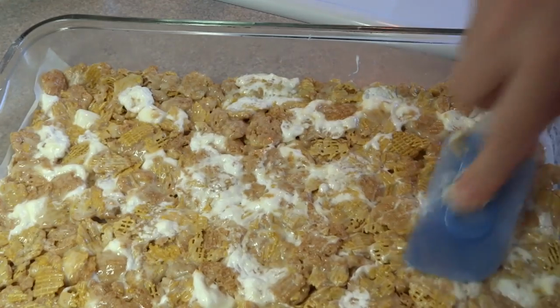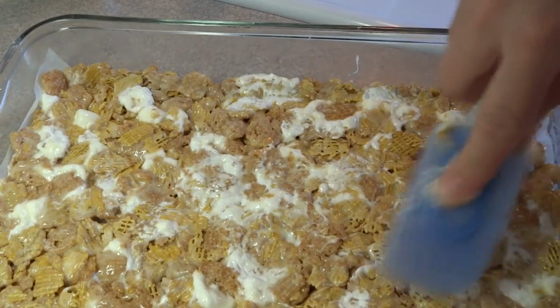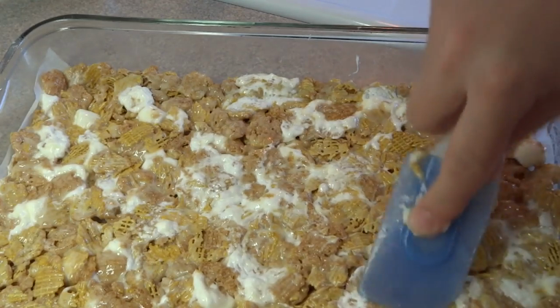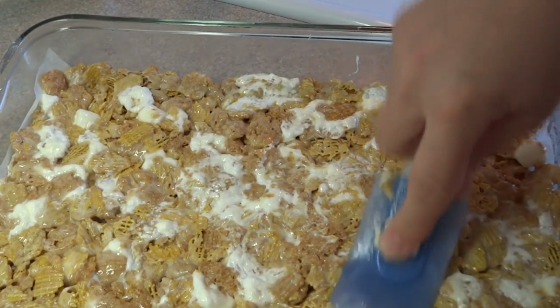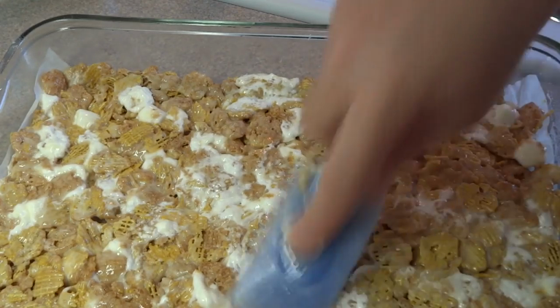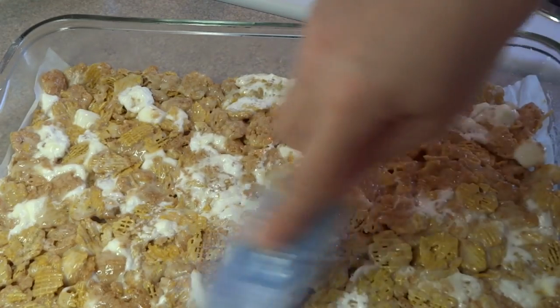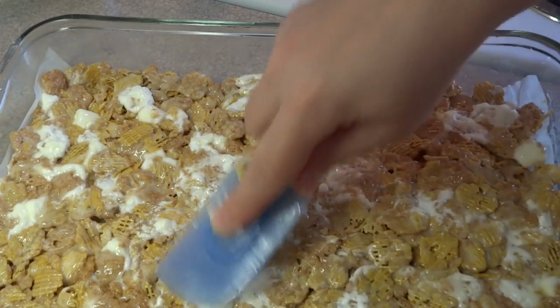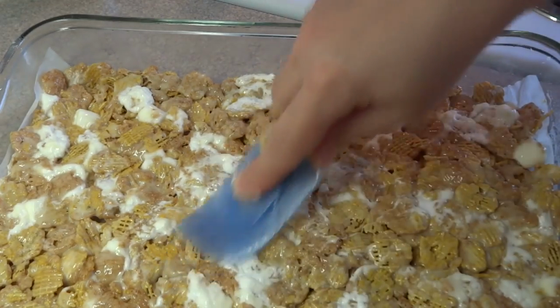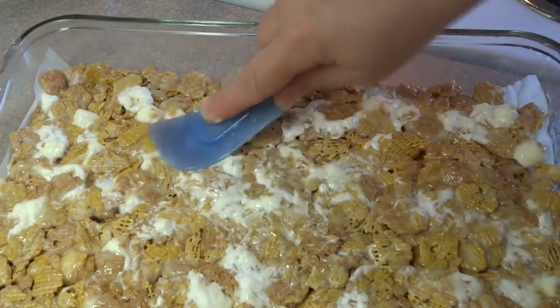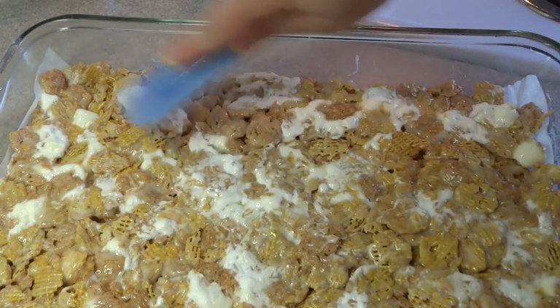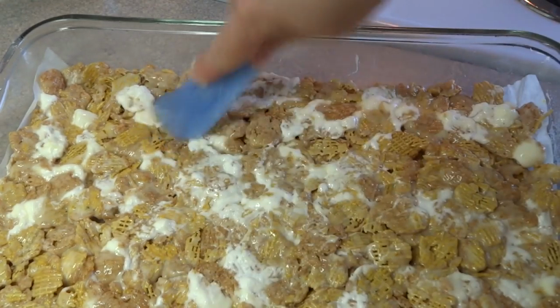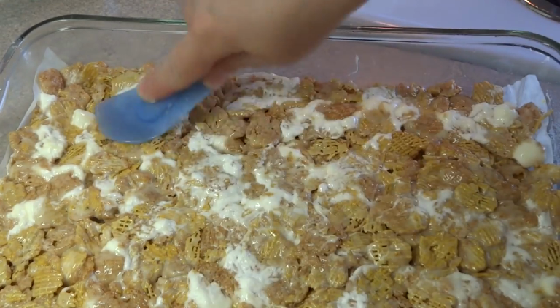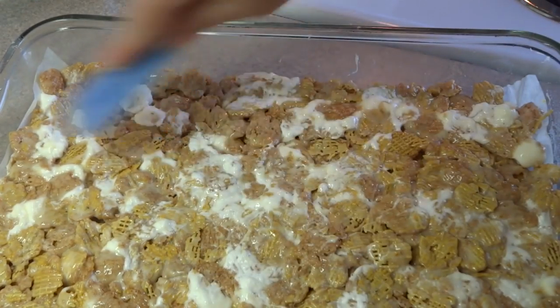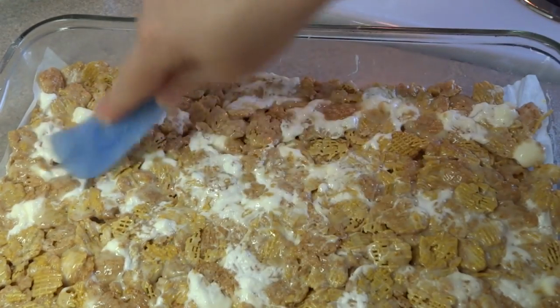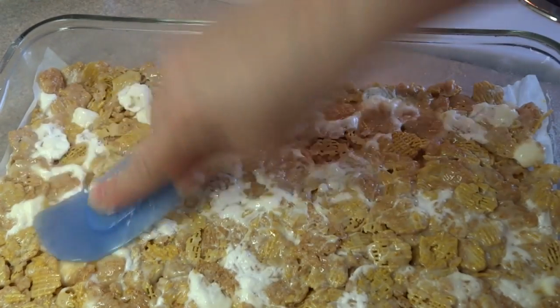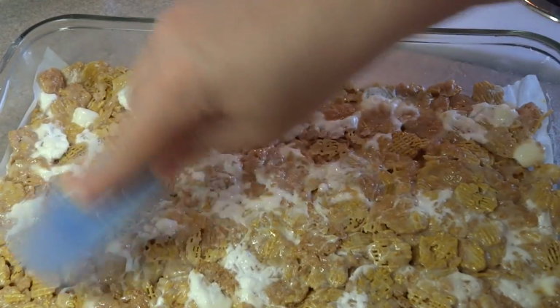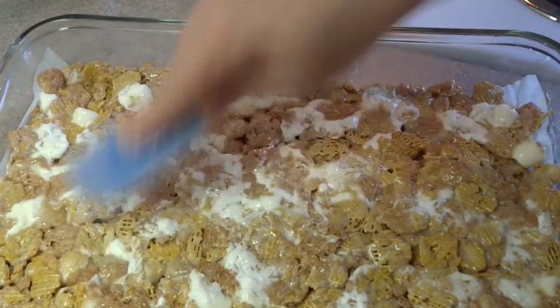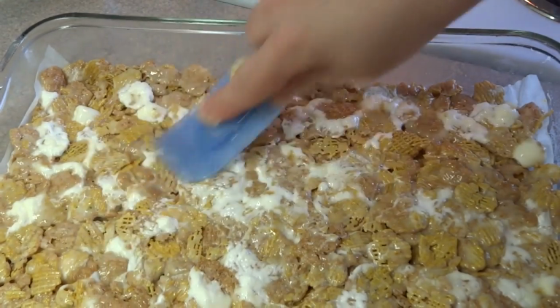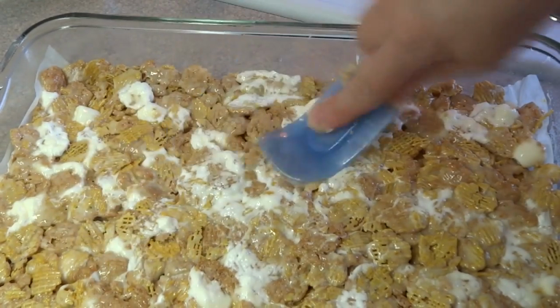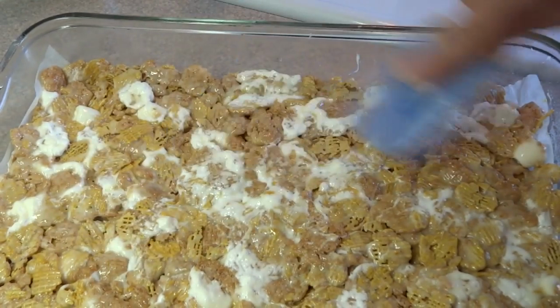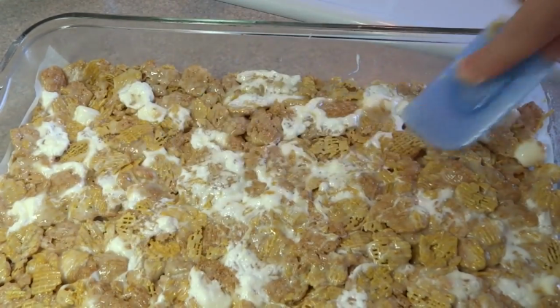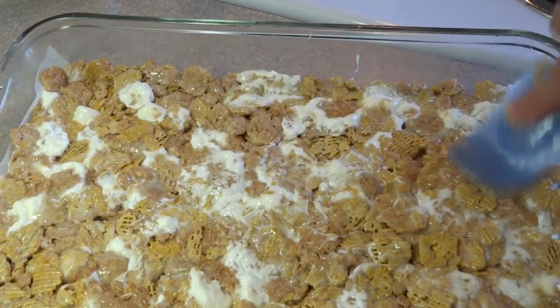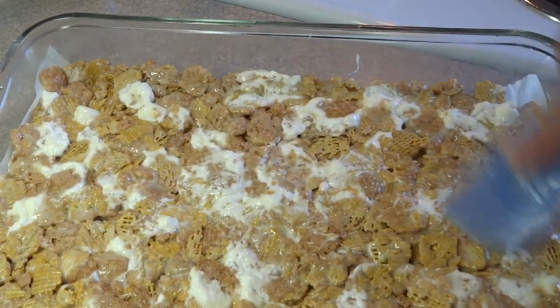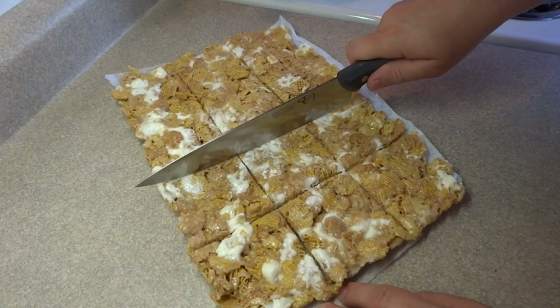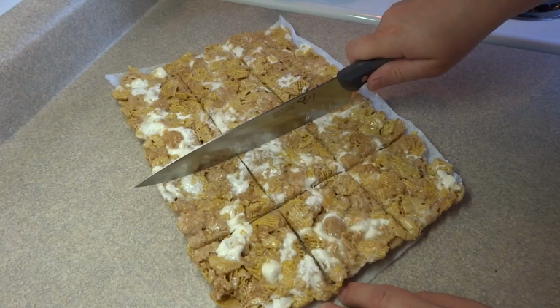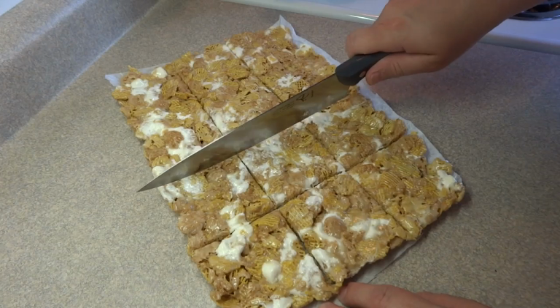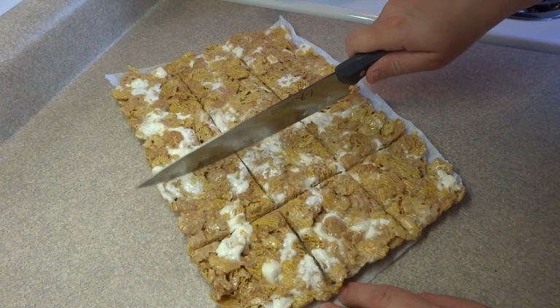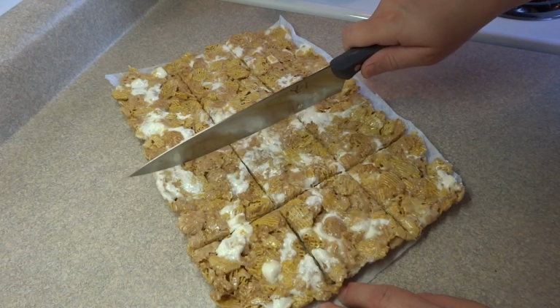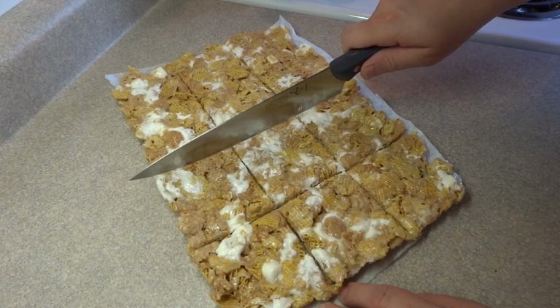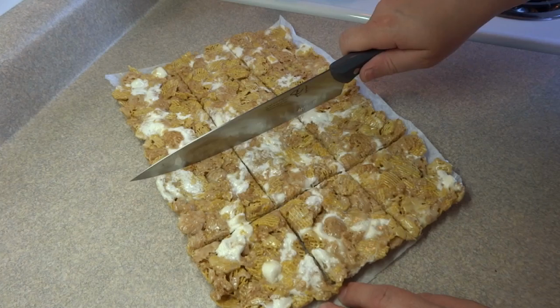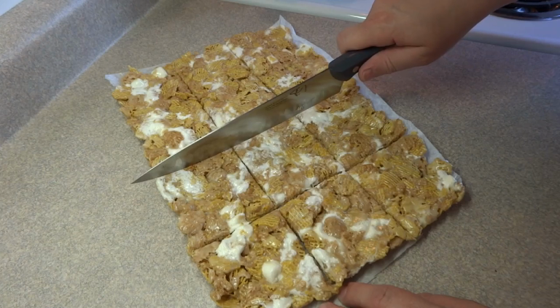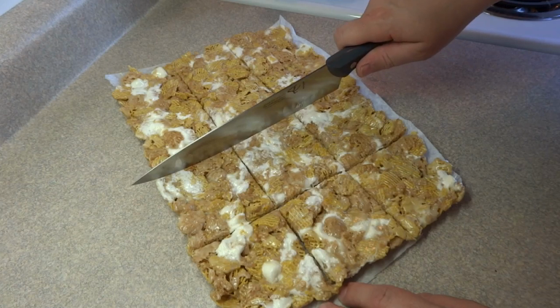Put this in the refrigerator for about 30 minutes or so until it's no longer hot to the touch.